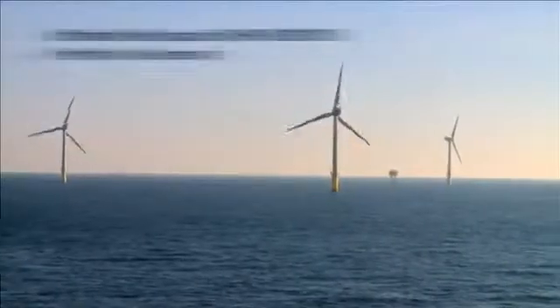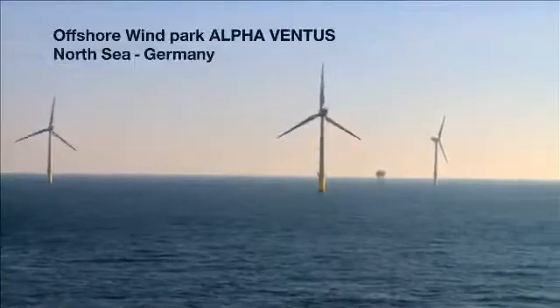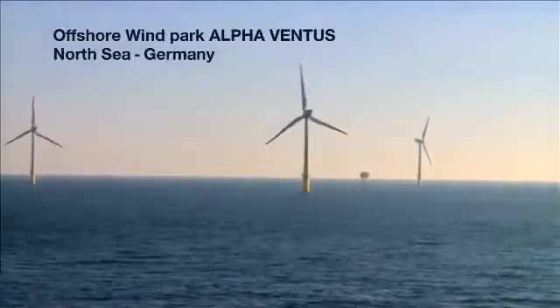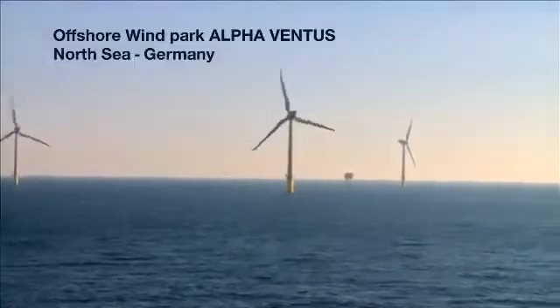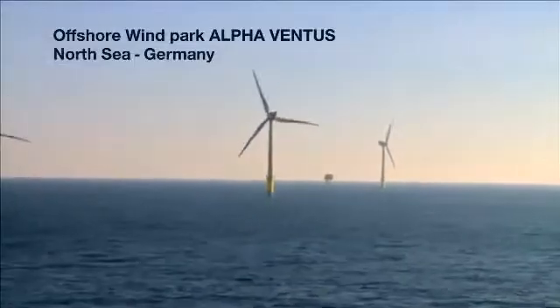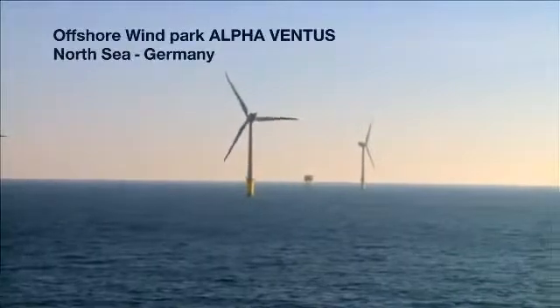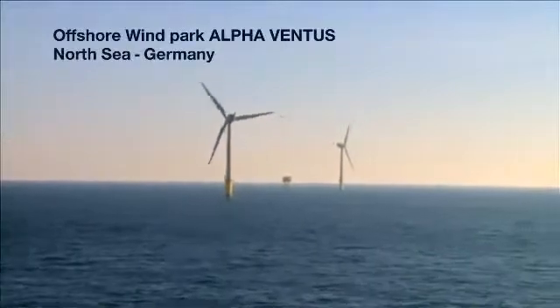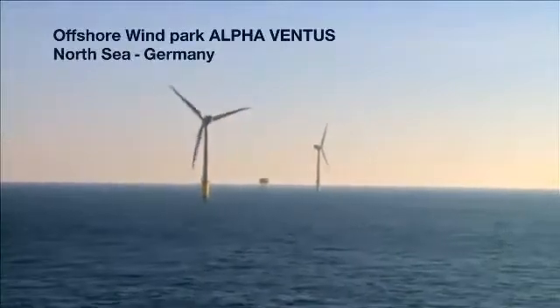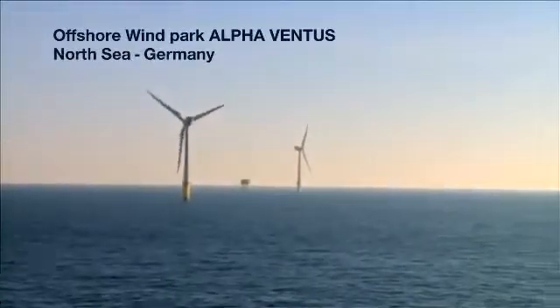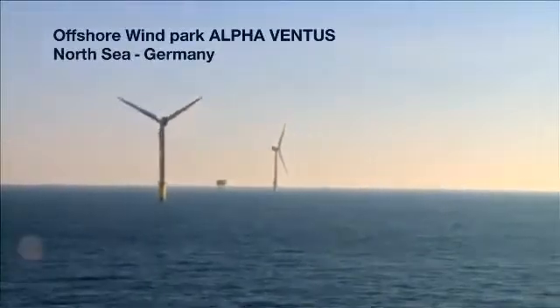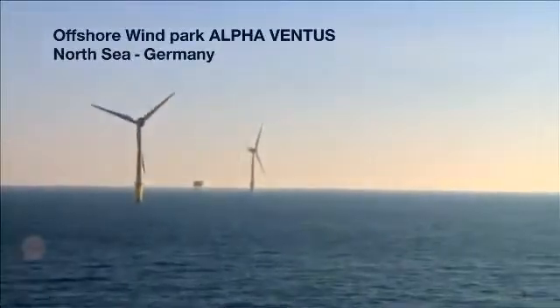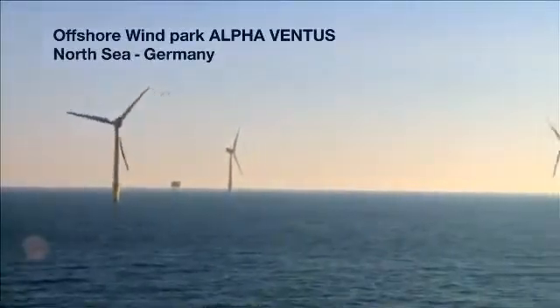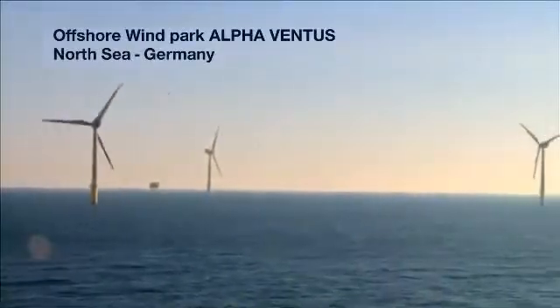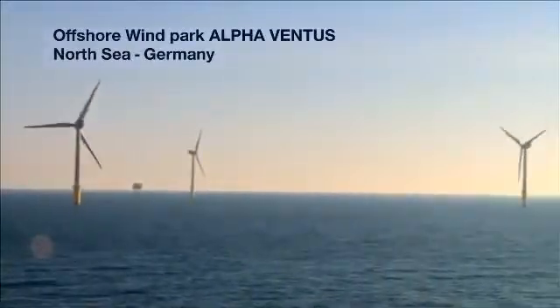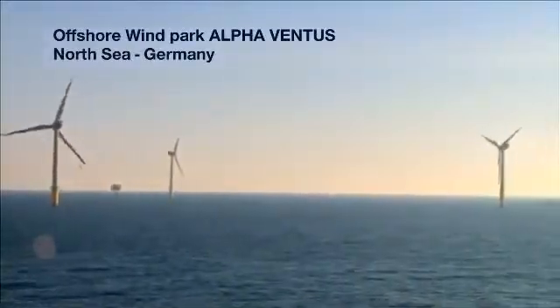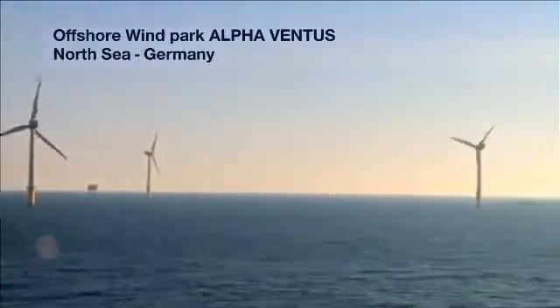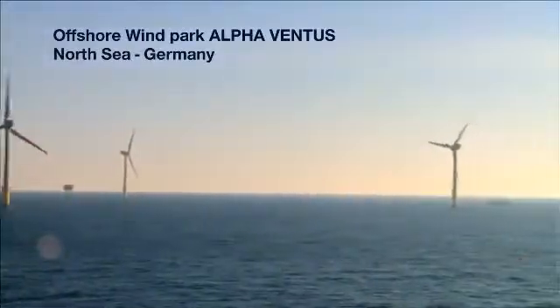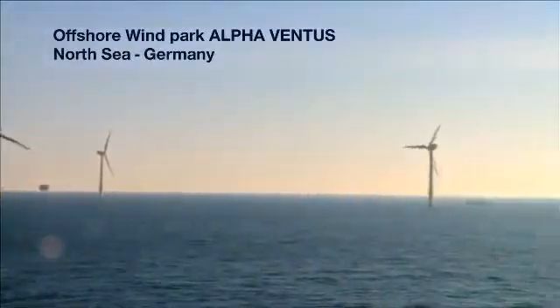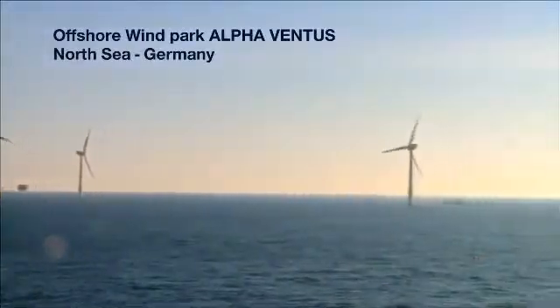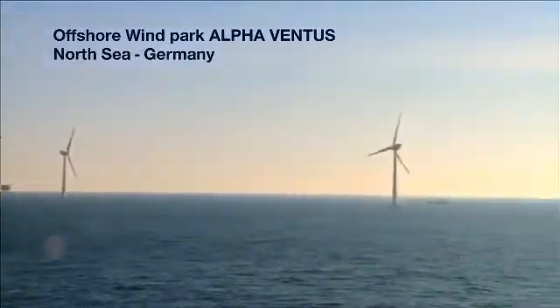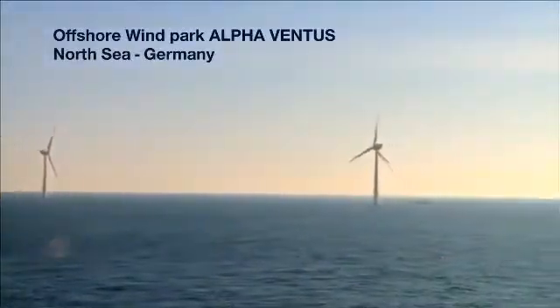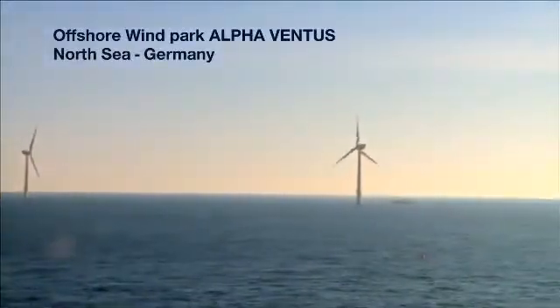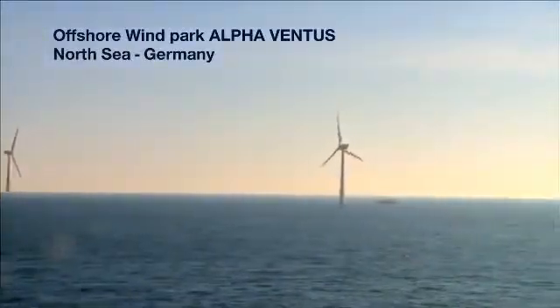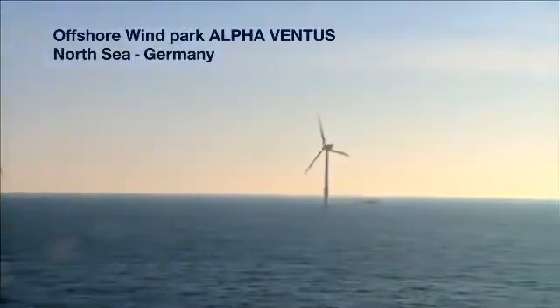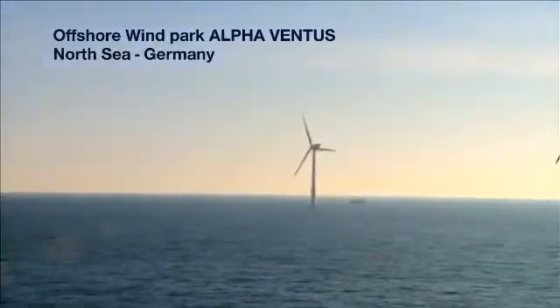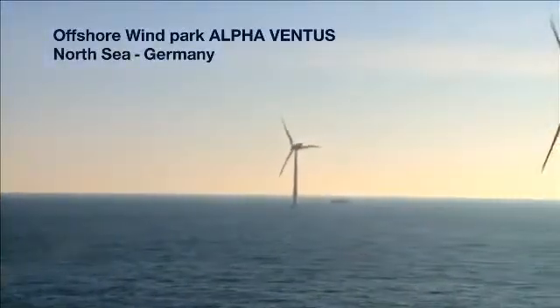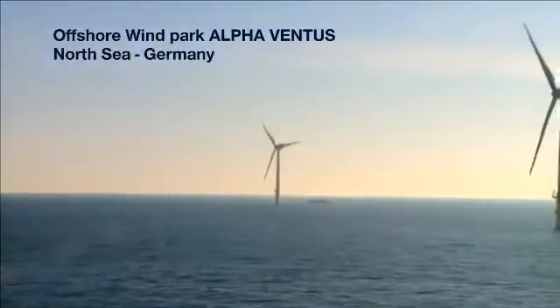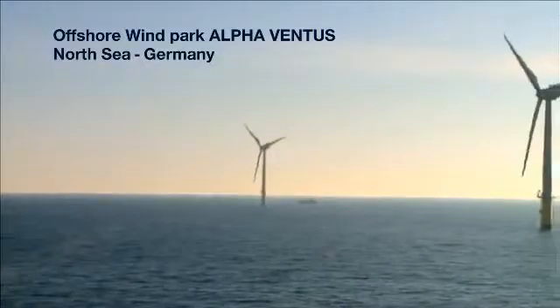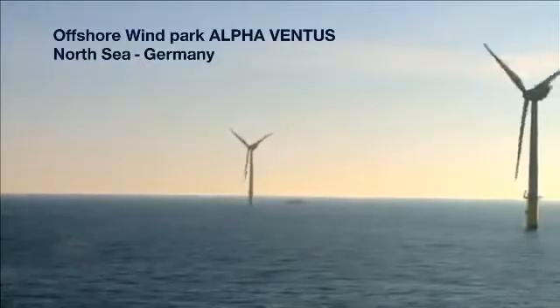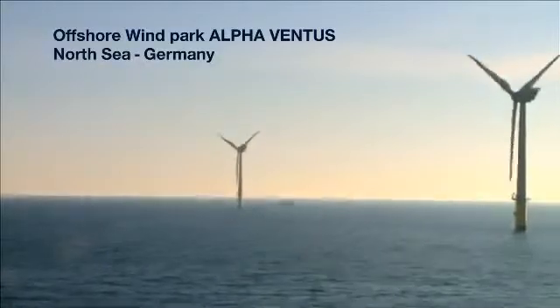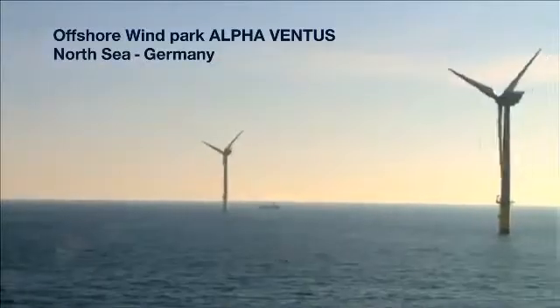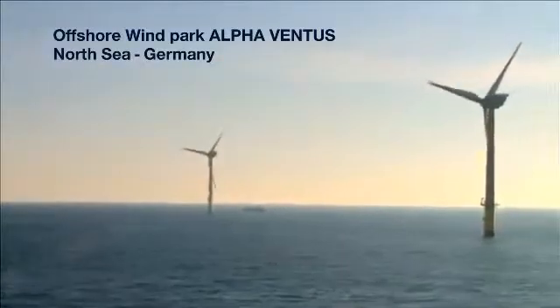The M5000 is the first five-megawatt wind turbine specifically designed for large-scale offshore wind farms.